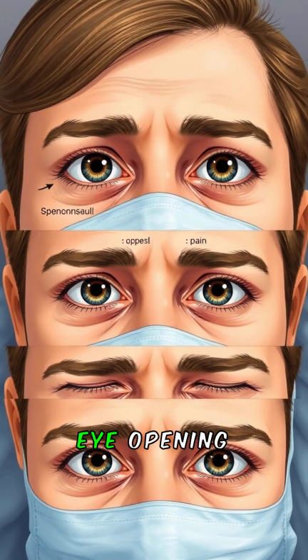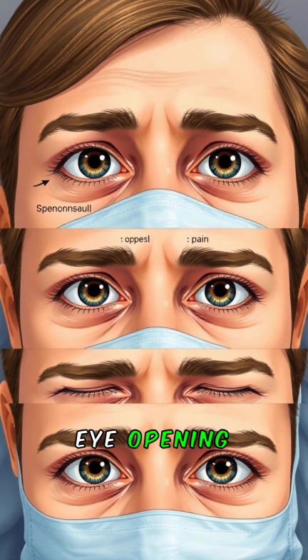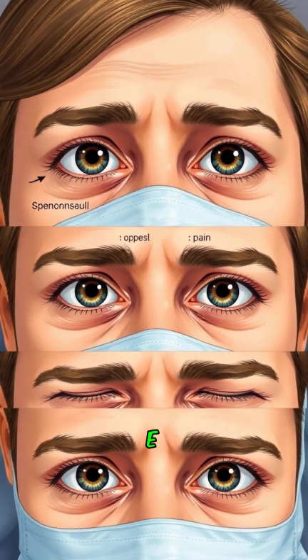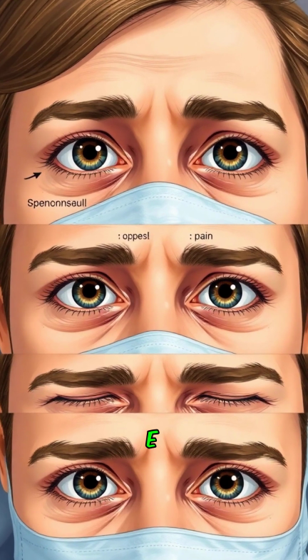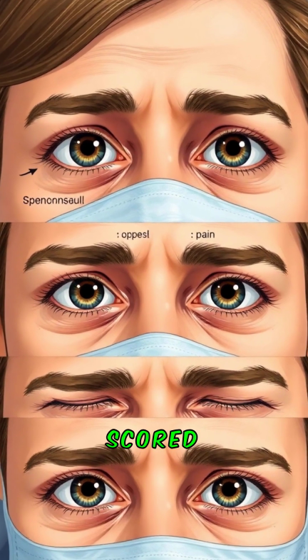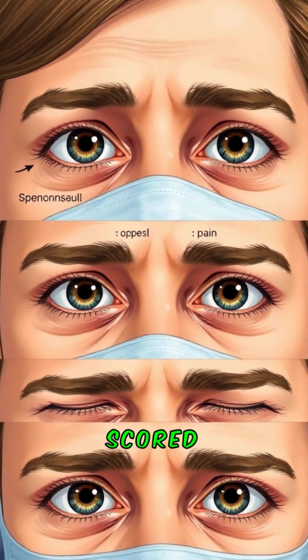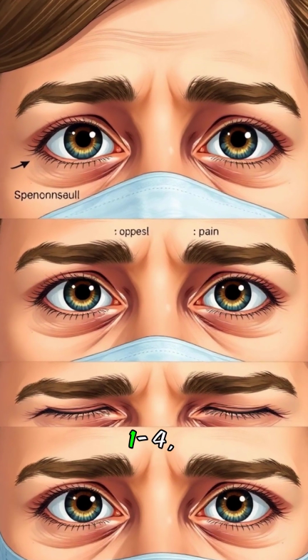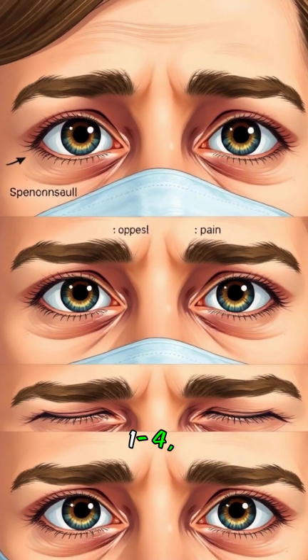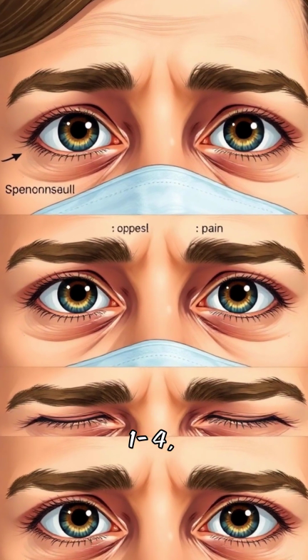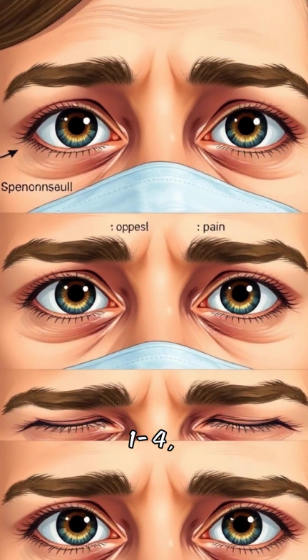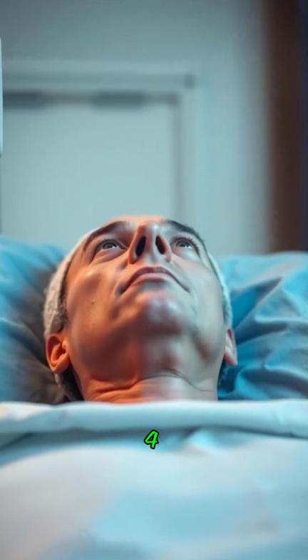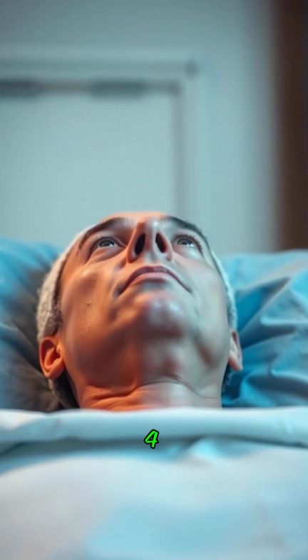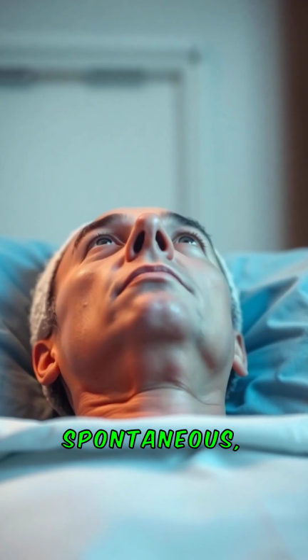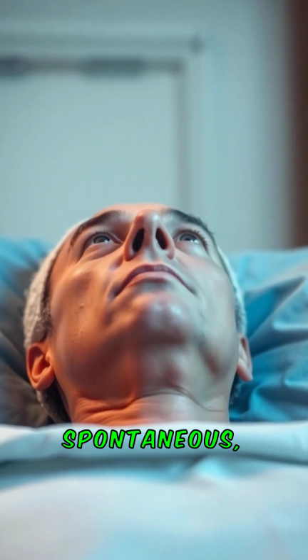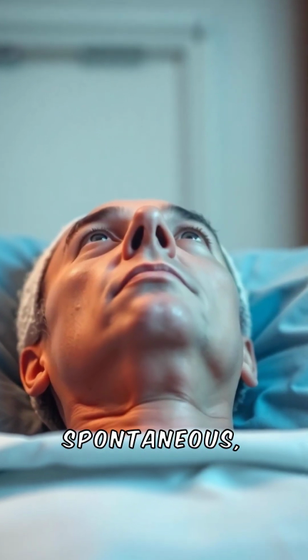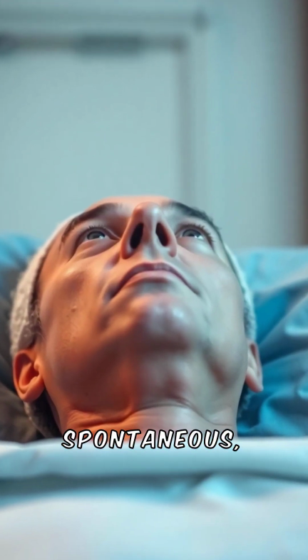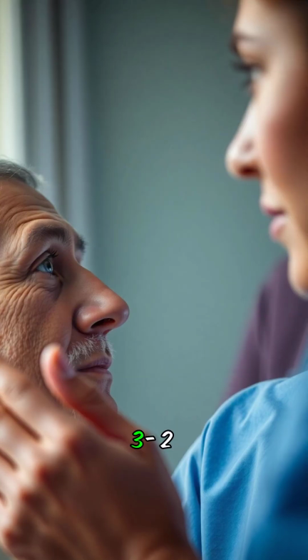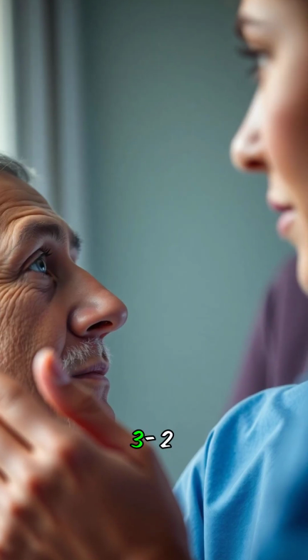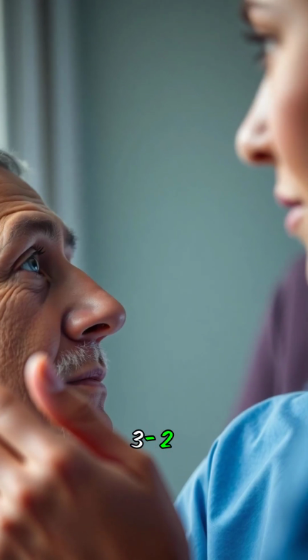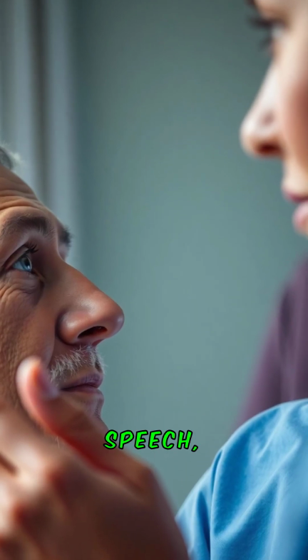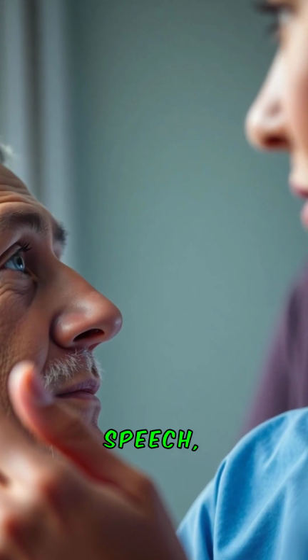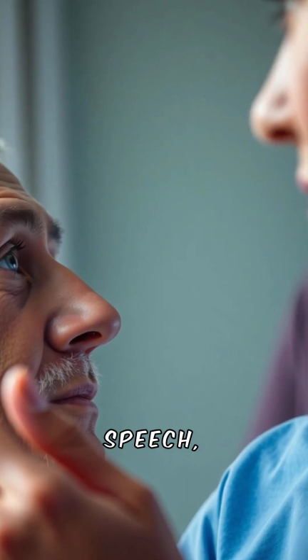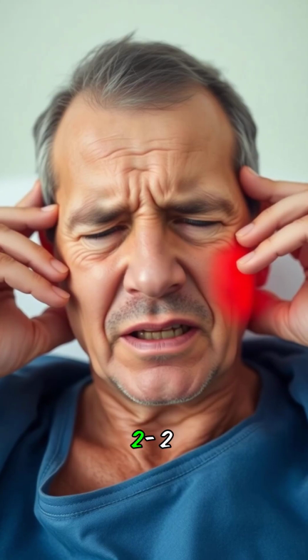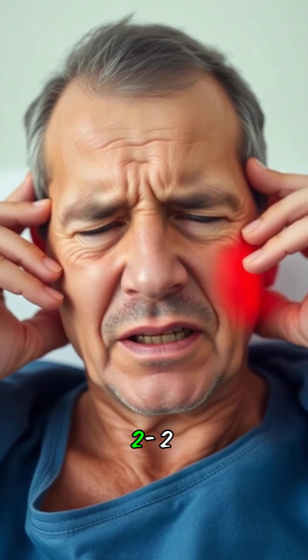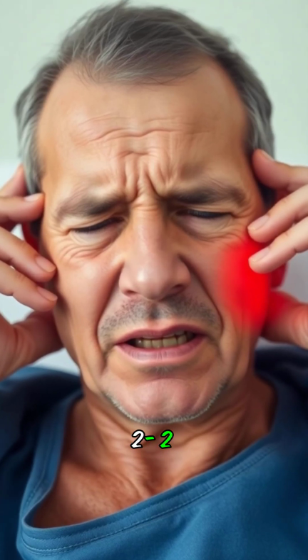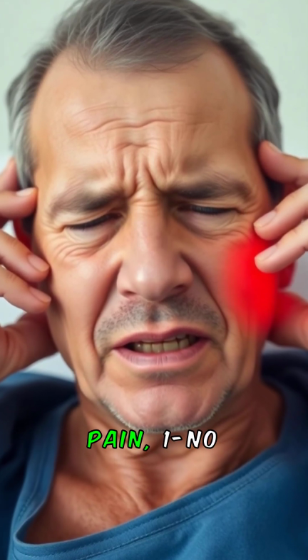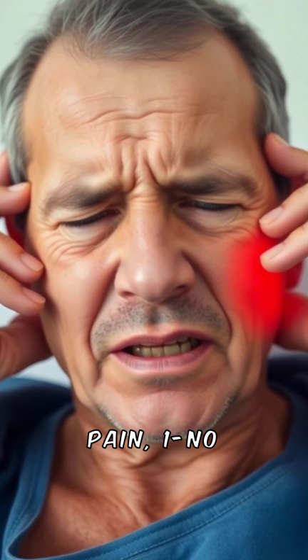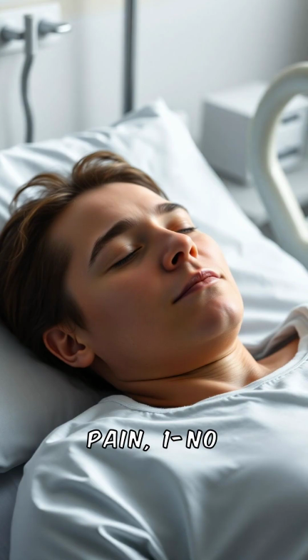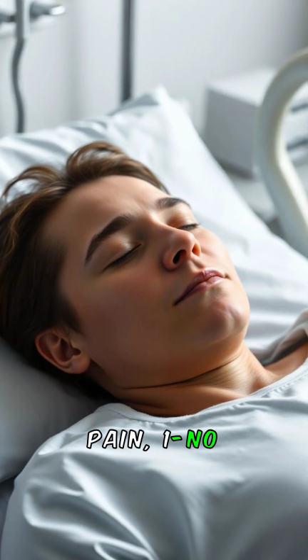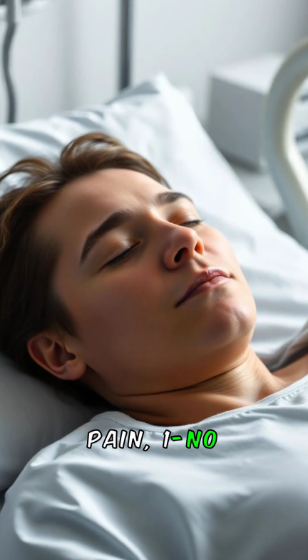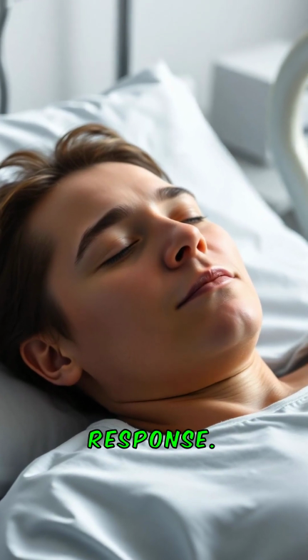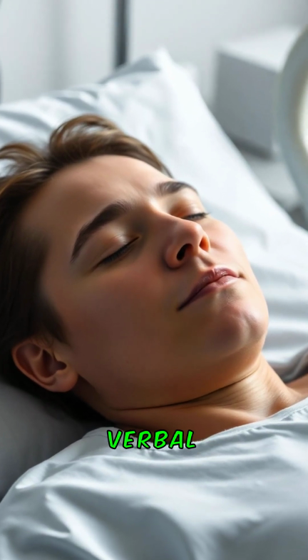Eye-opening, E, scored 1 to 4. 4 — spontaneous. 3 — to speech. 2 — to pain. 1 — no response.